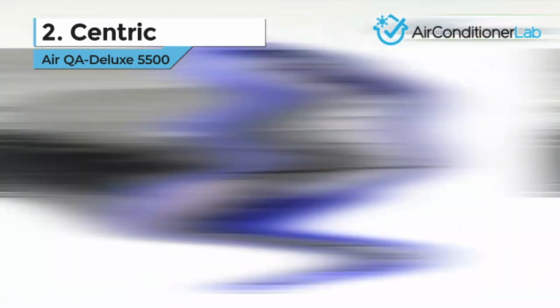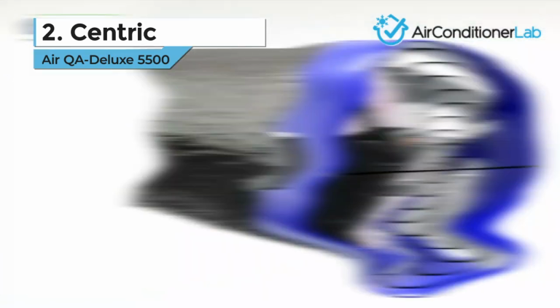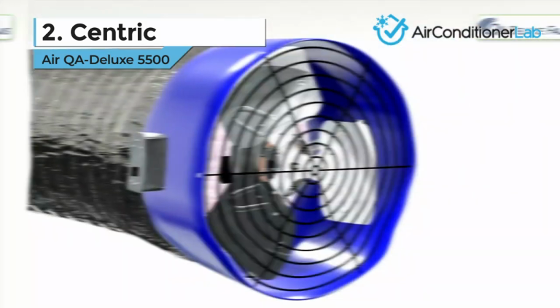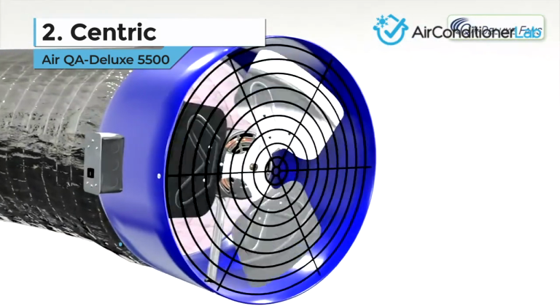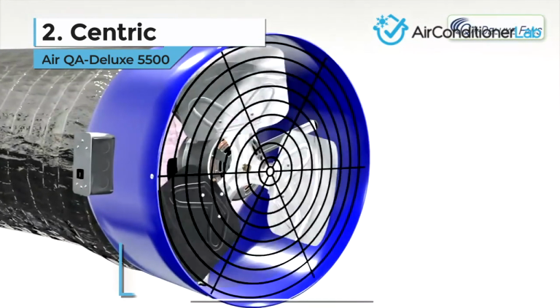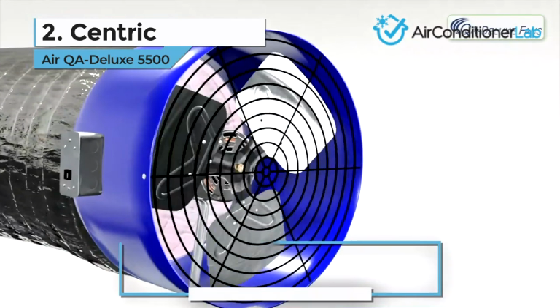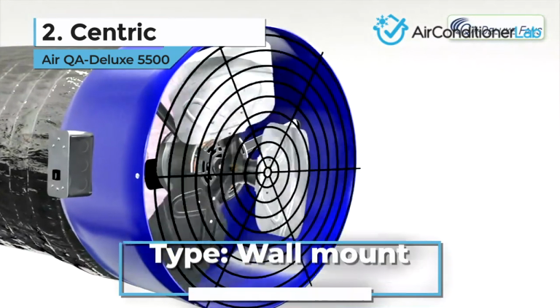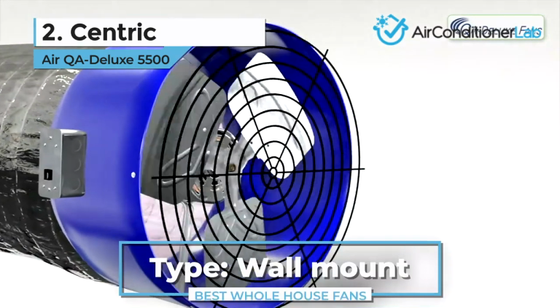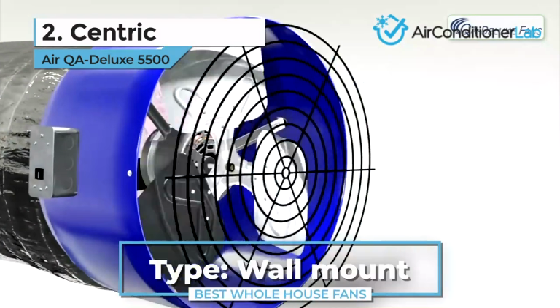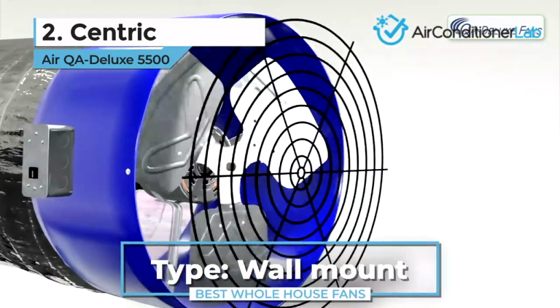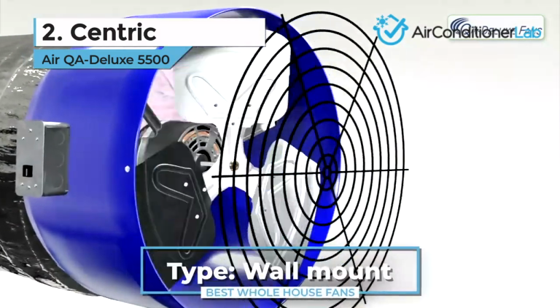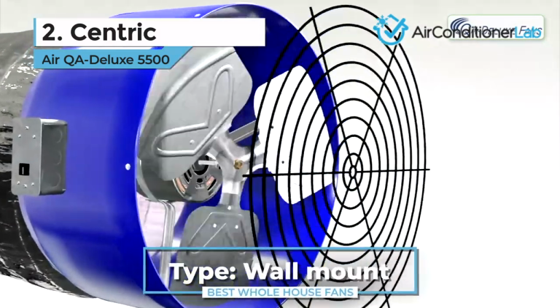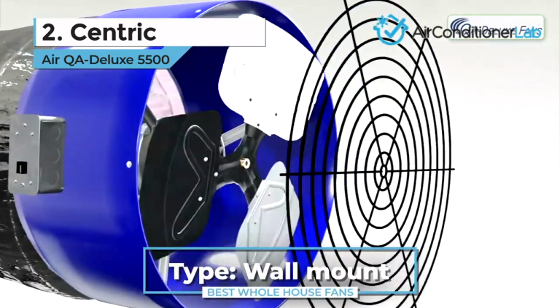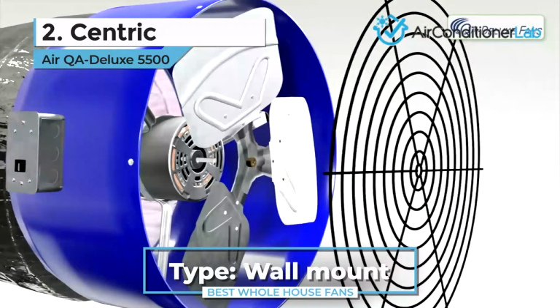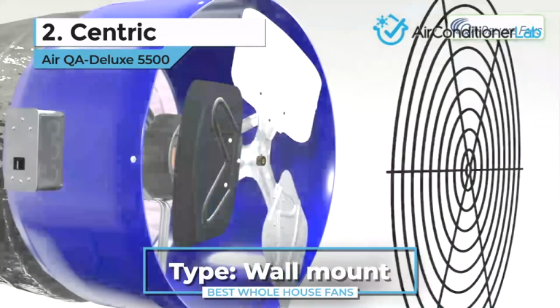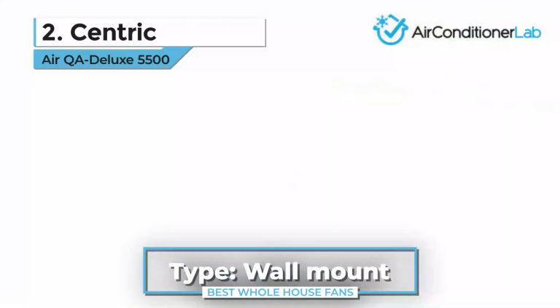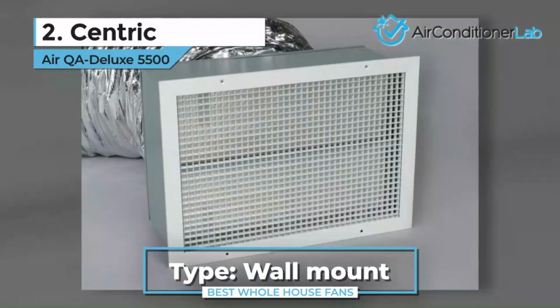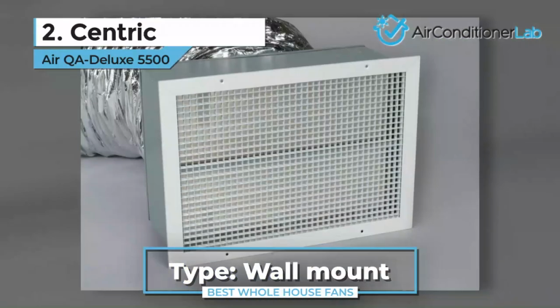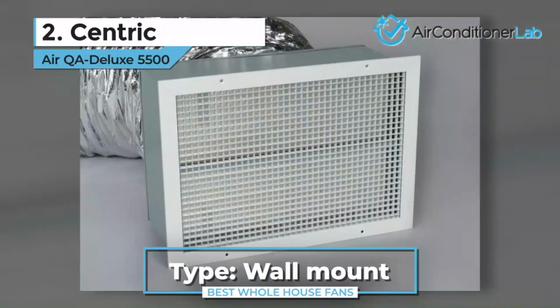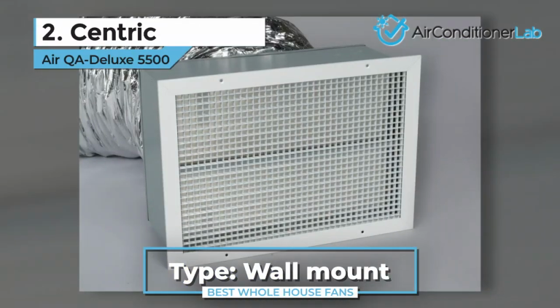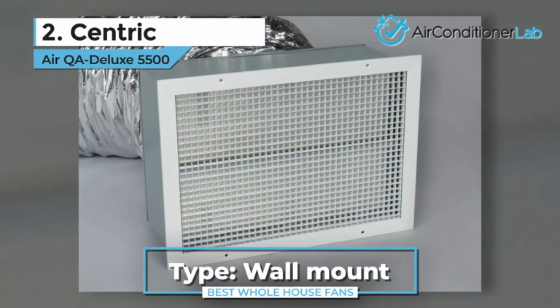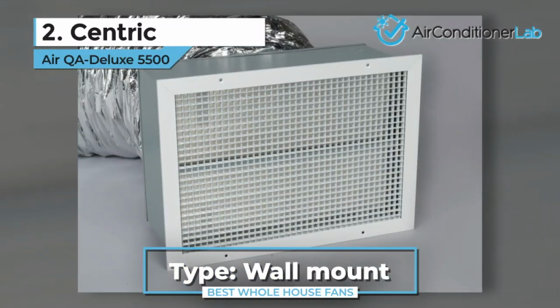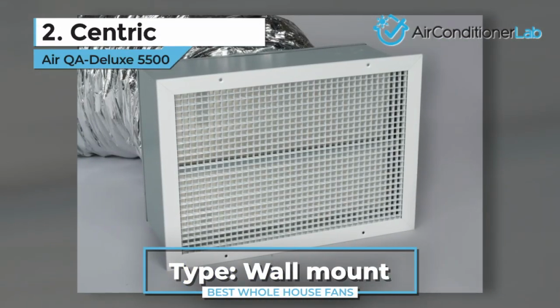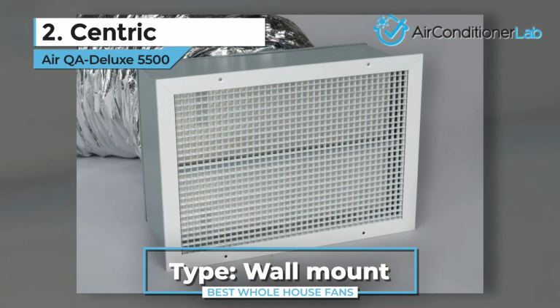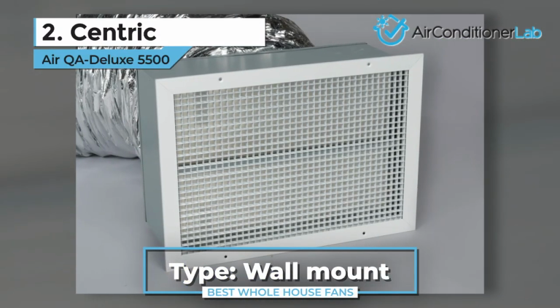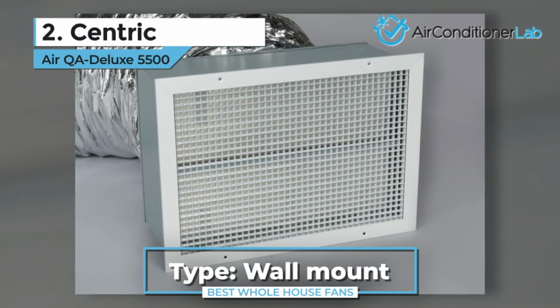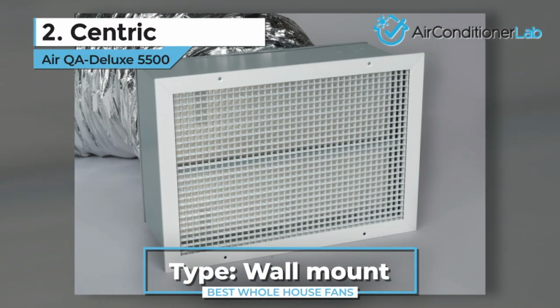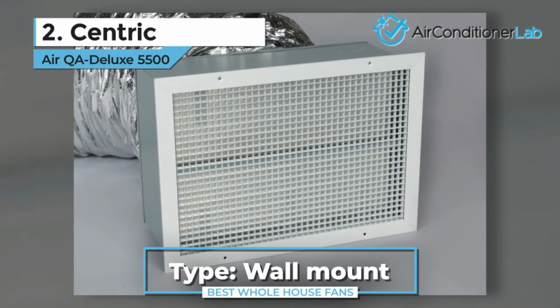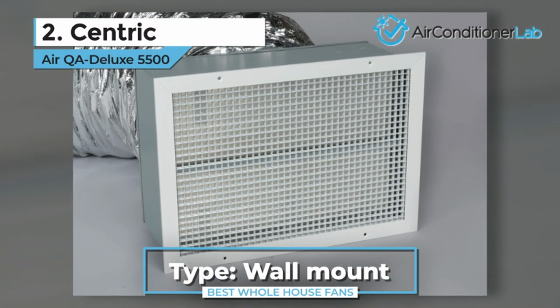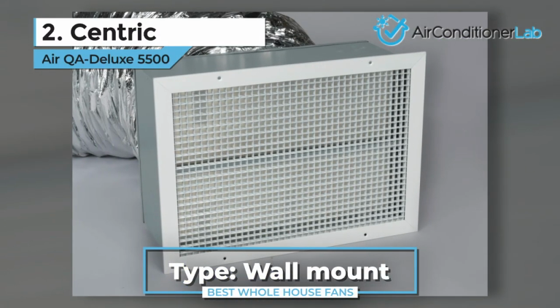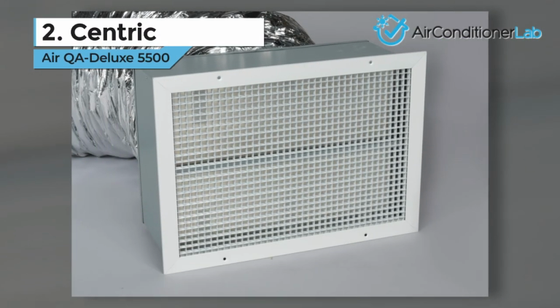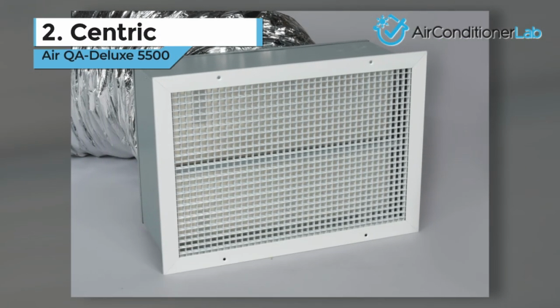Keep in mind, this is a wall-mount unit, so make sure you have the wall space before purchasing.